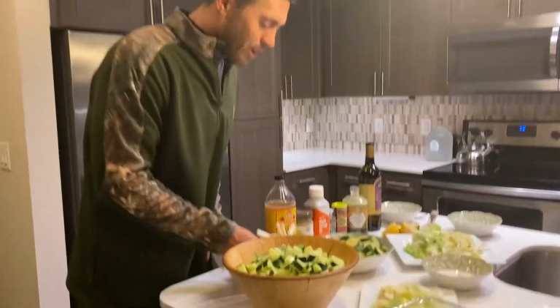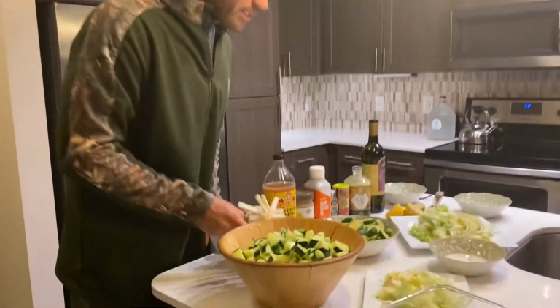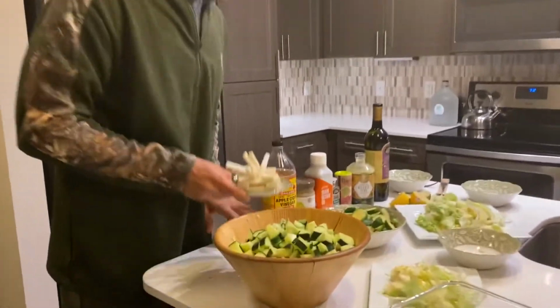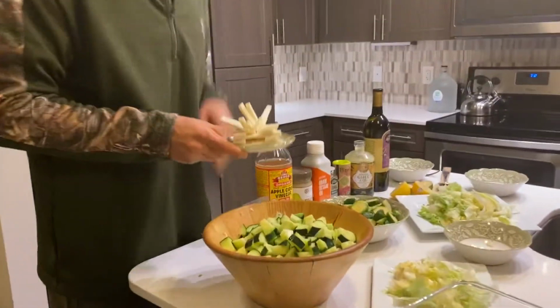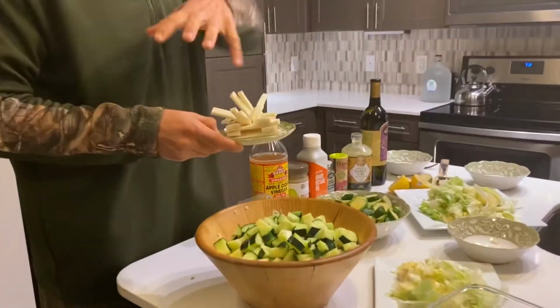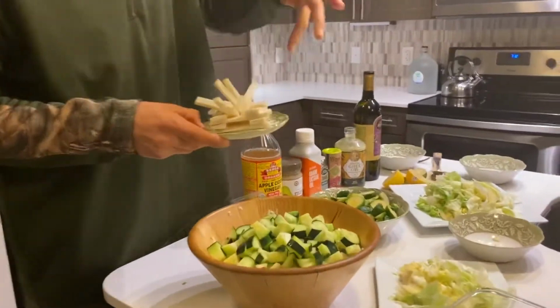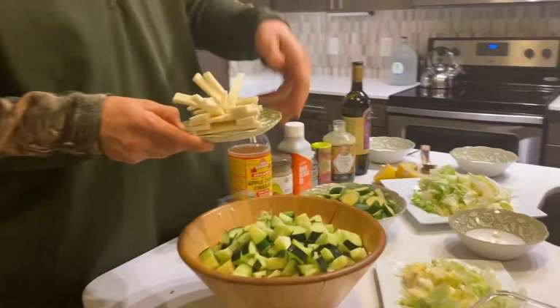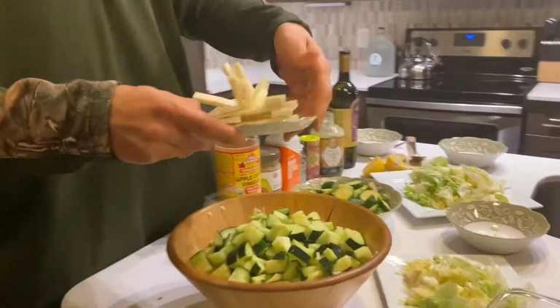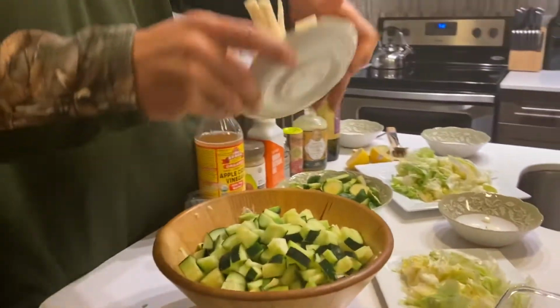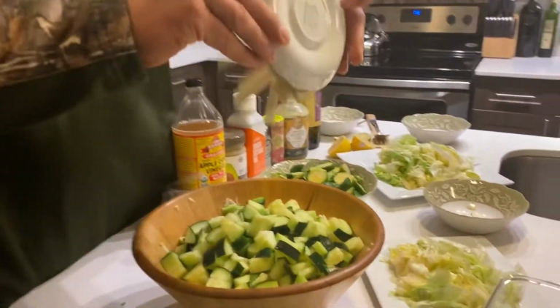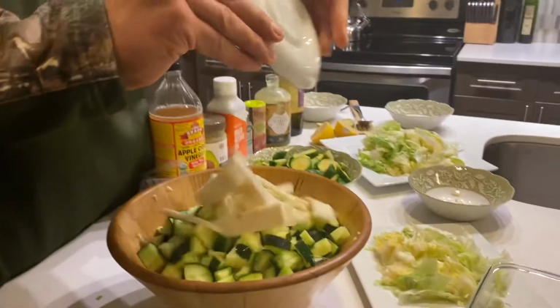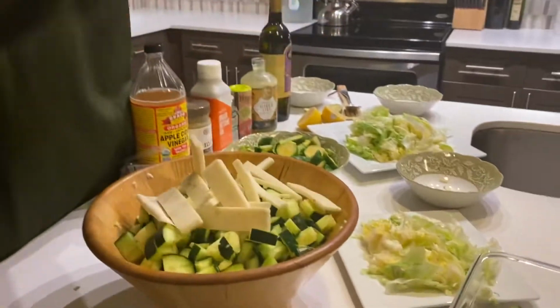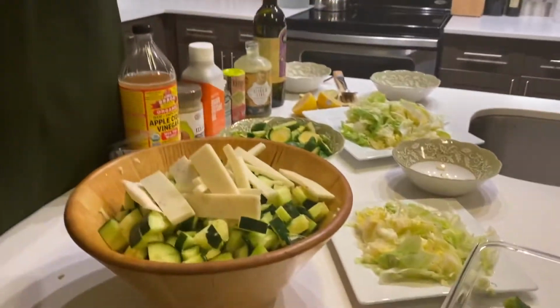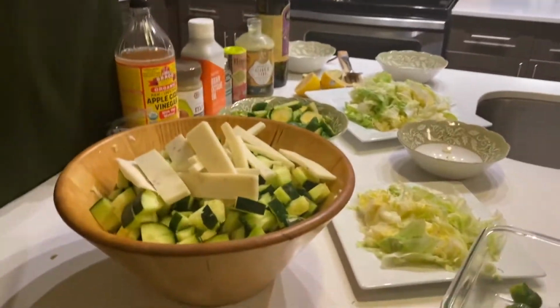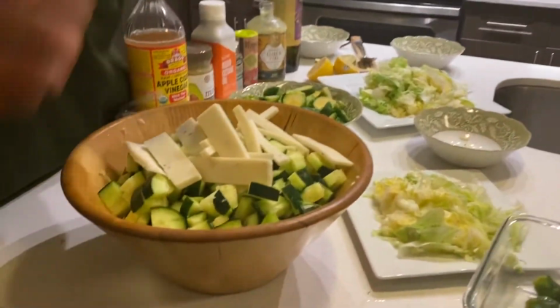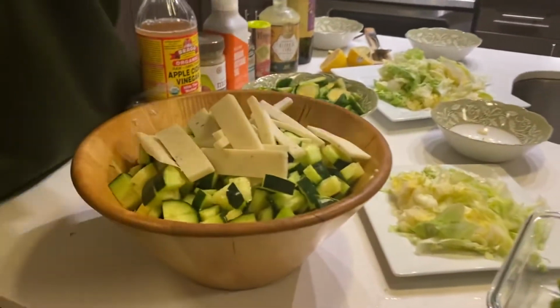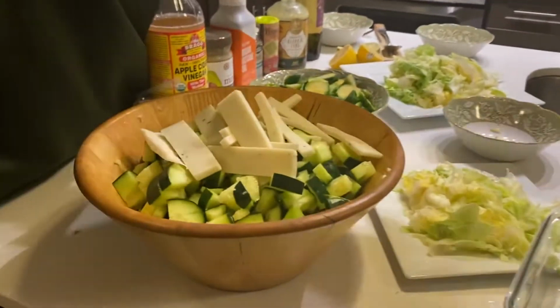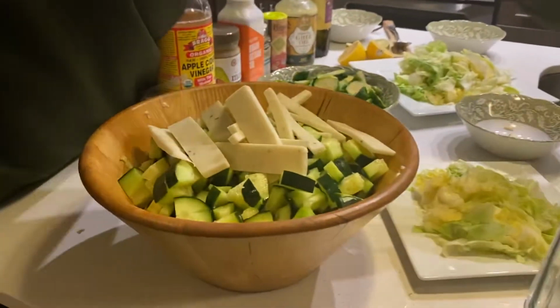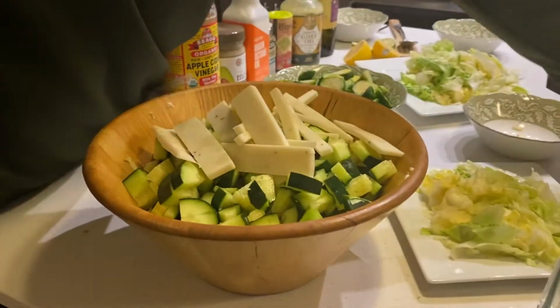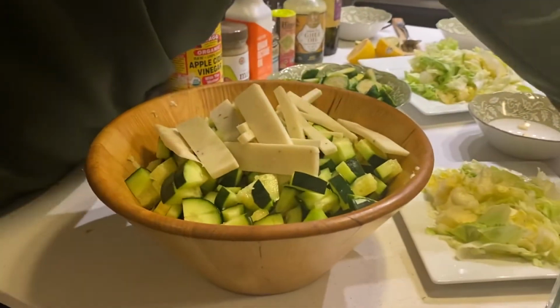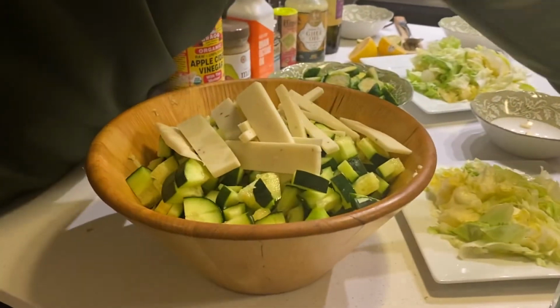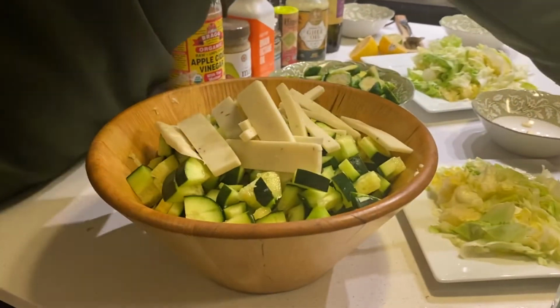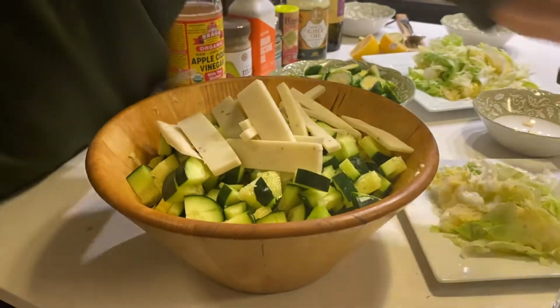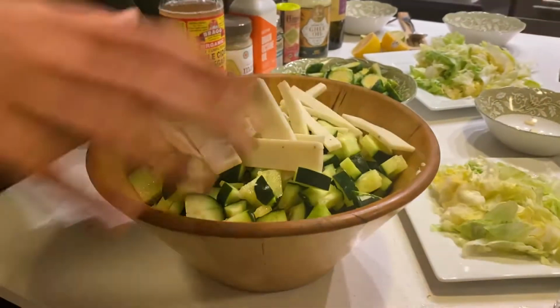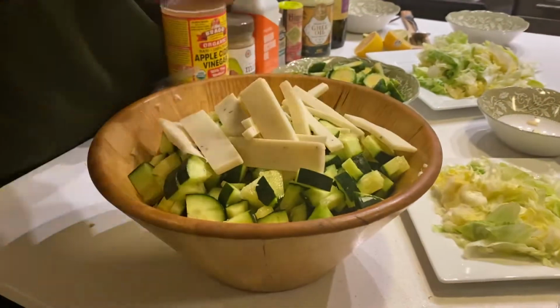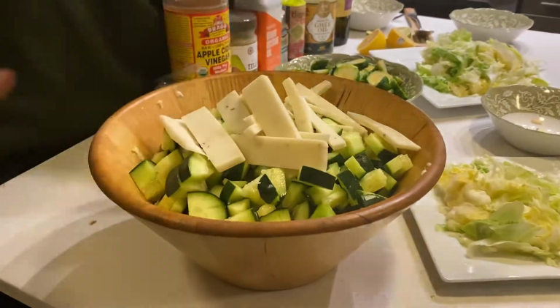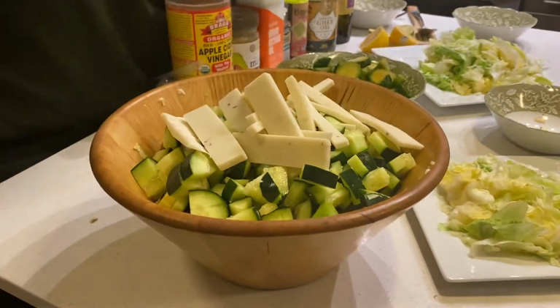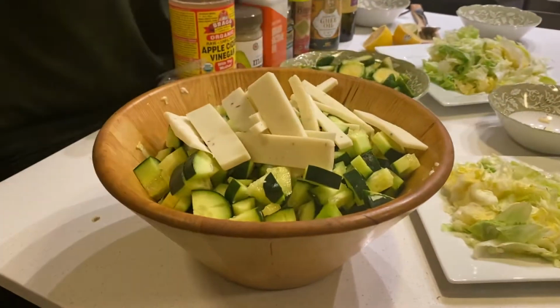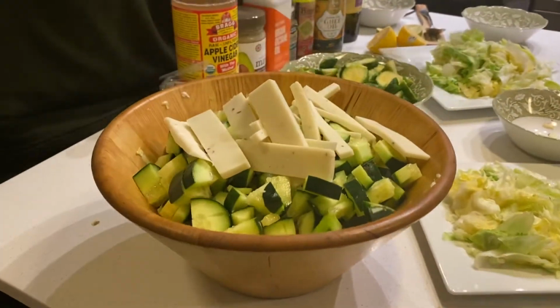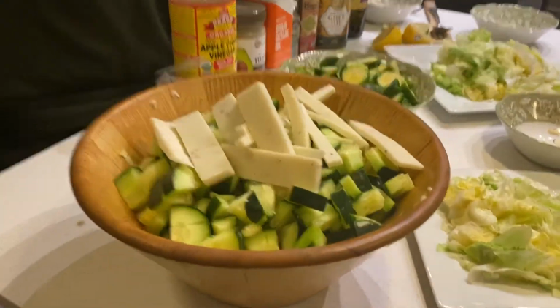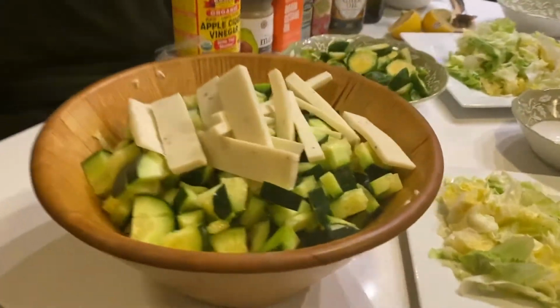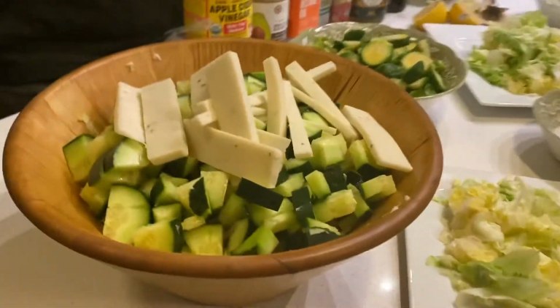You can take the beautiful presentation, put it in — boom. That's a nice, cold, healthy salad.